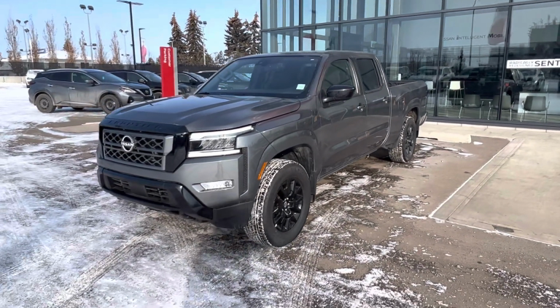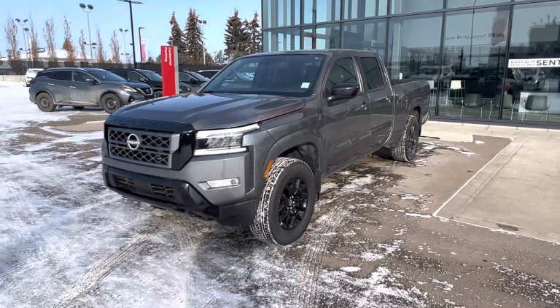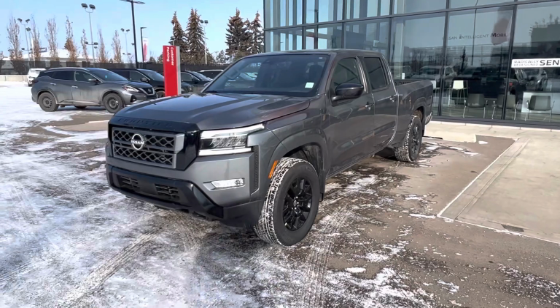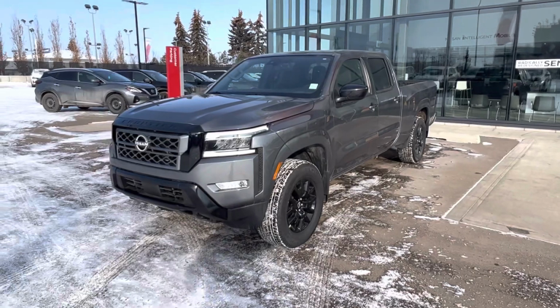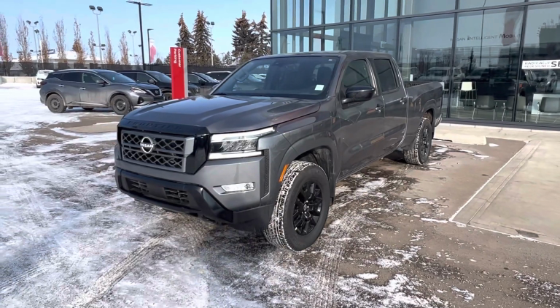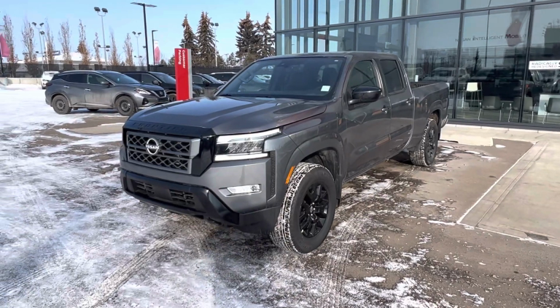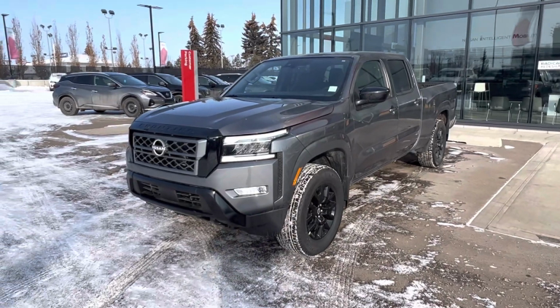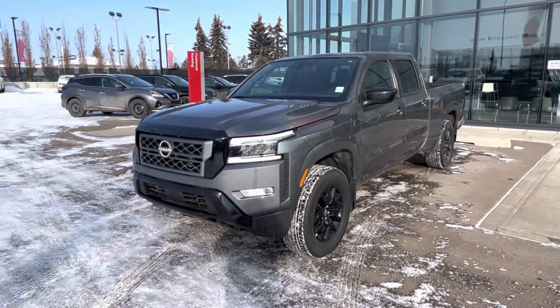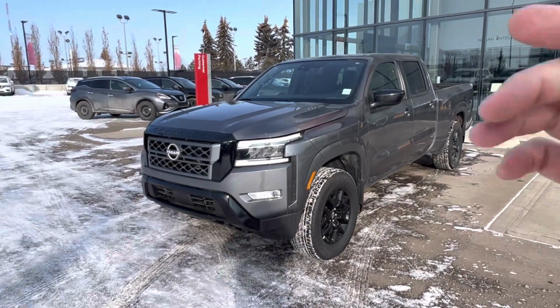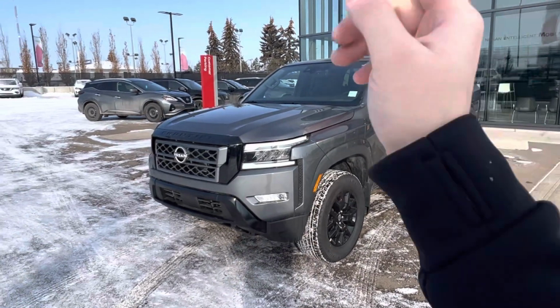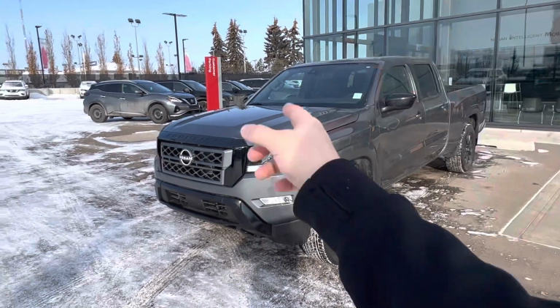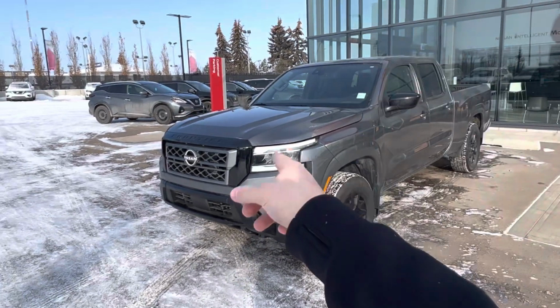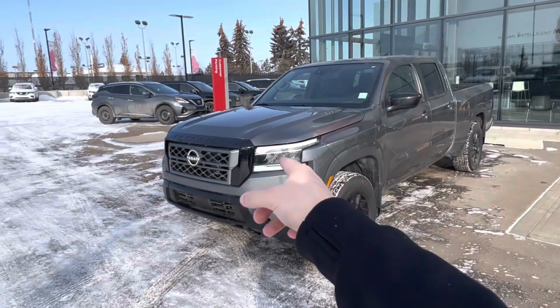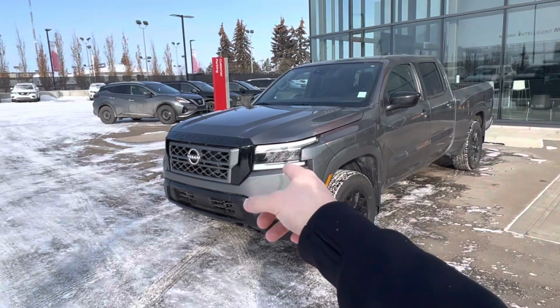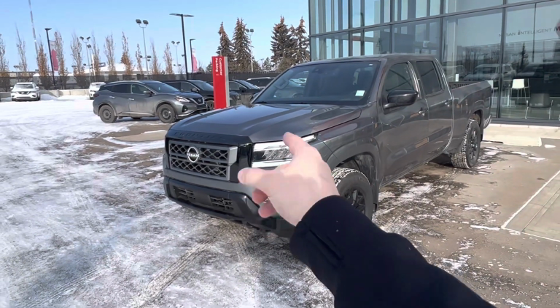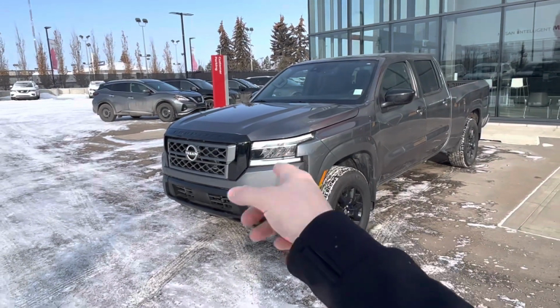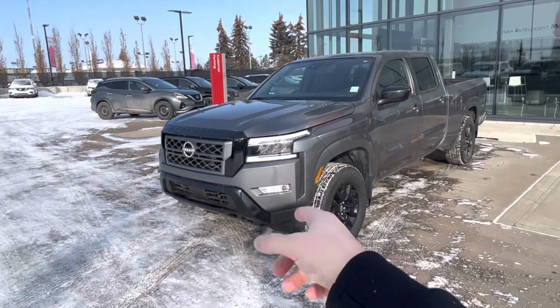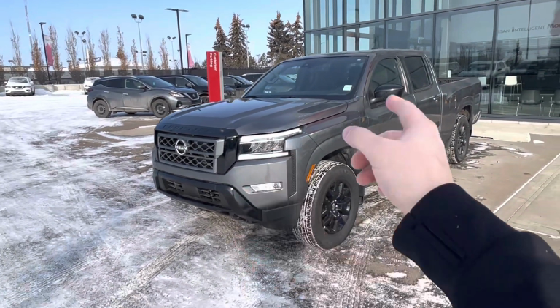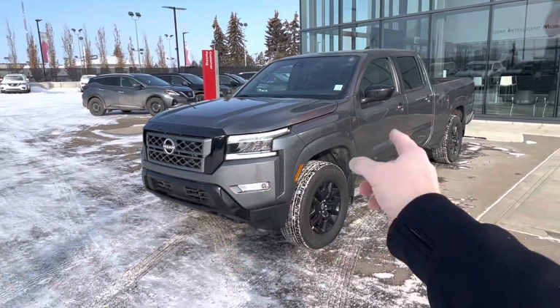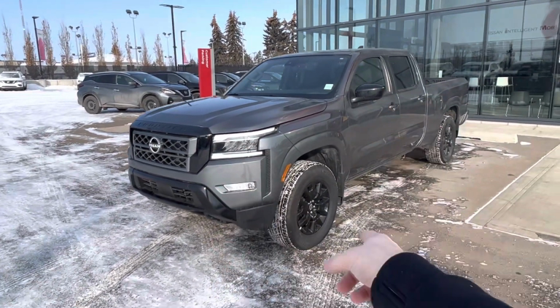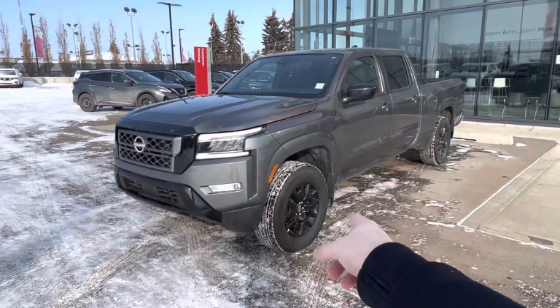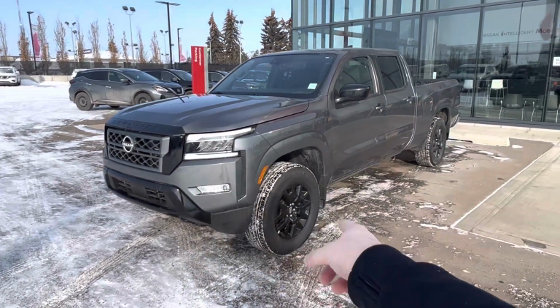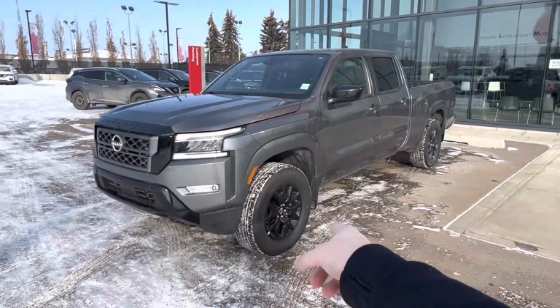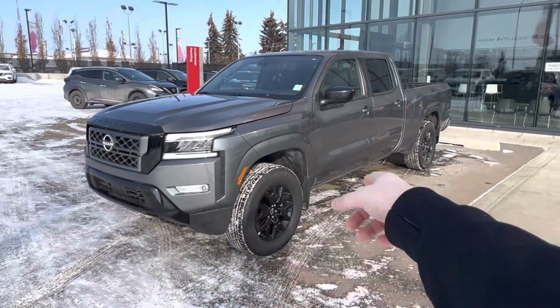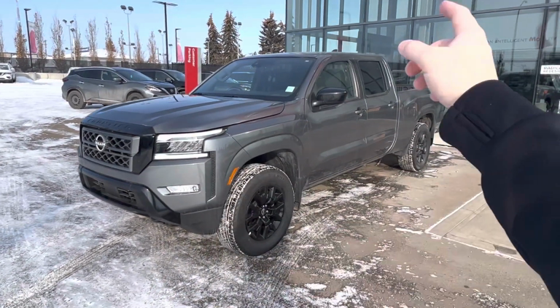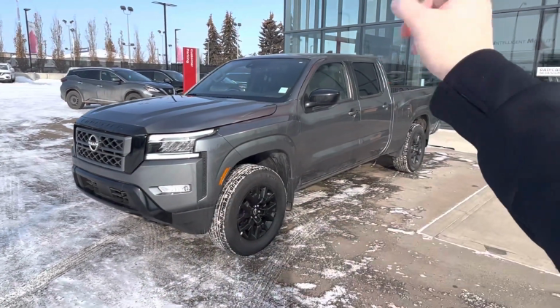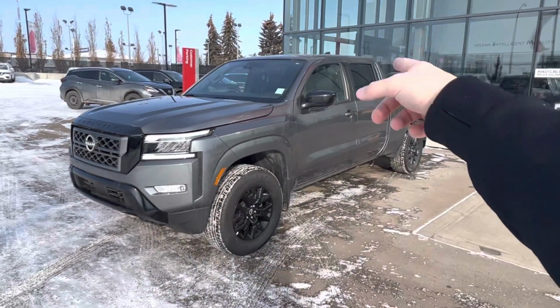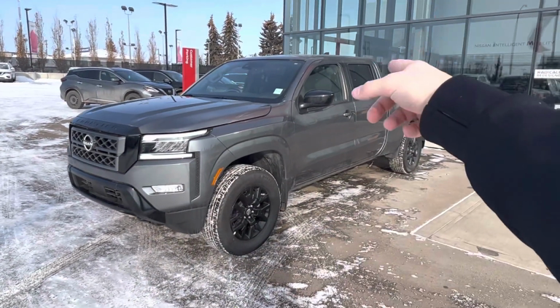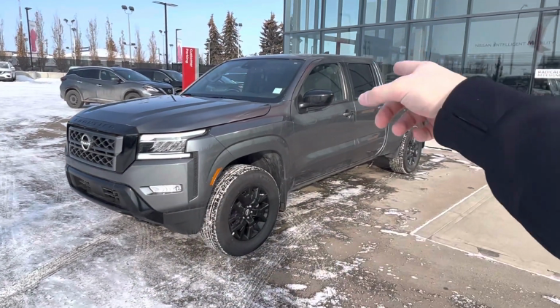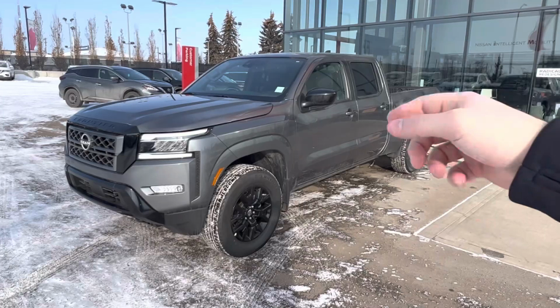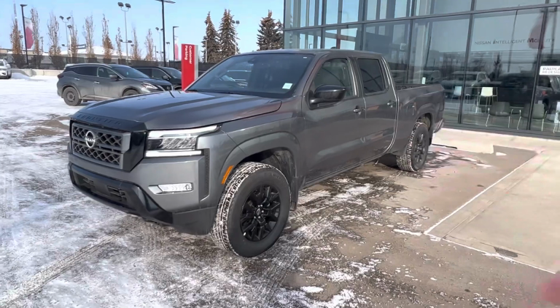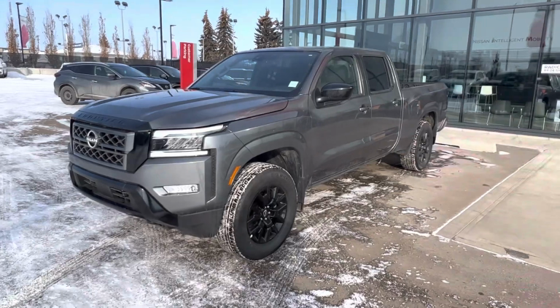It just looks so sharp with the black grille. You got the gloss black wheels and your black mirrors.